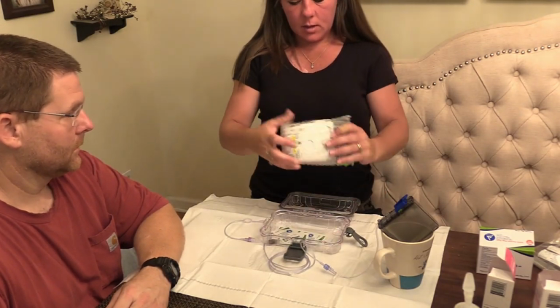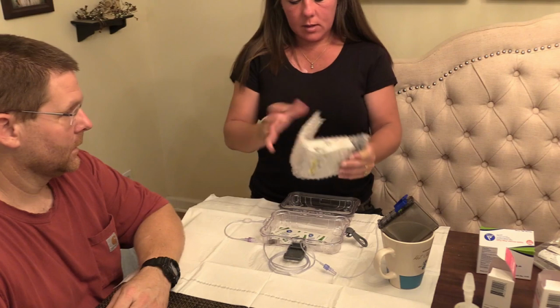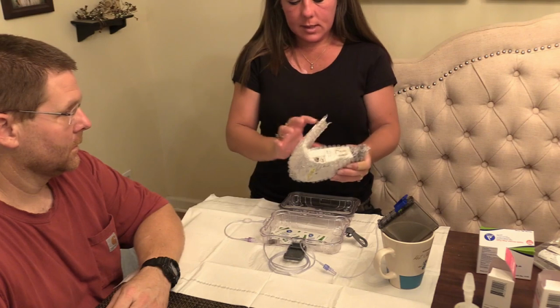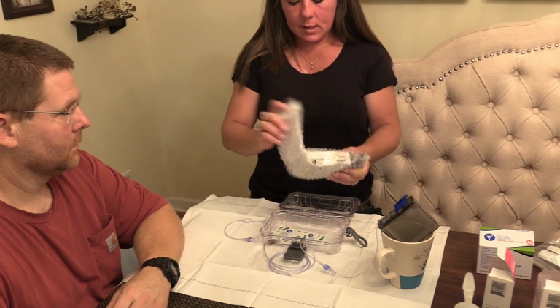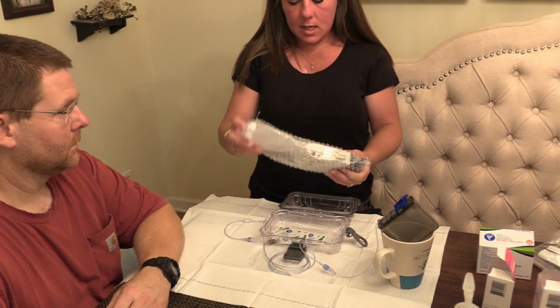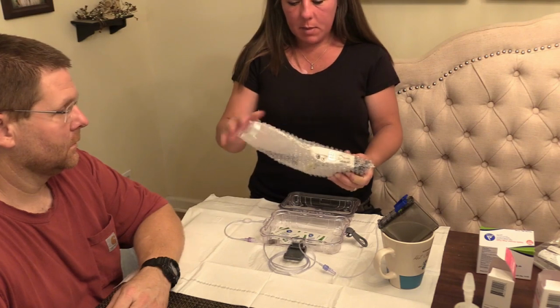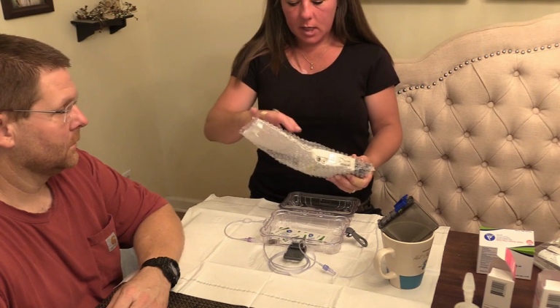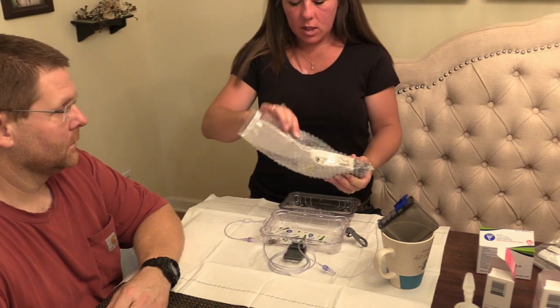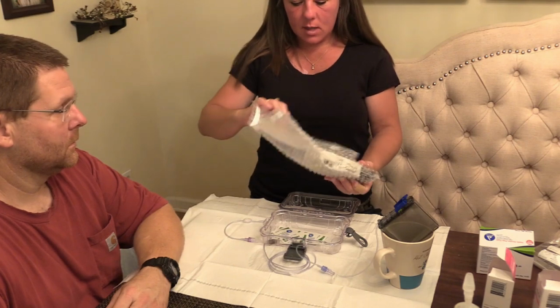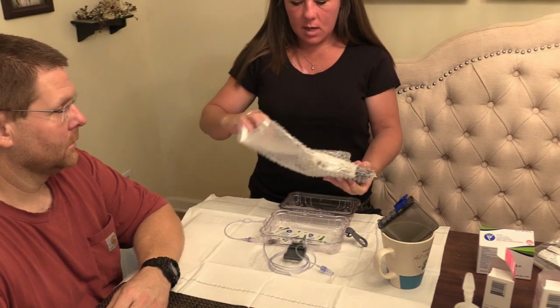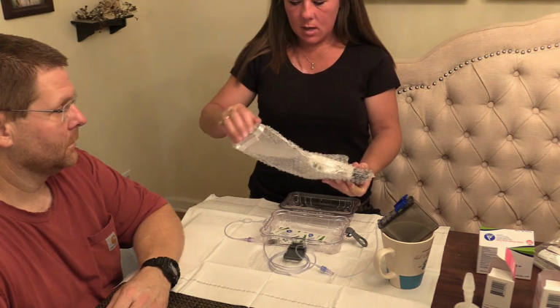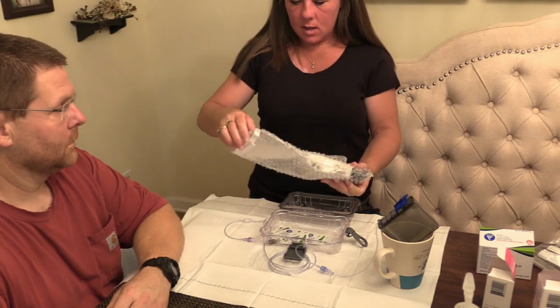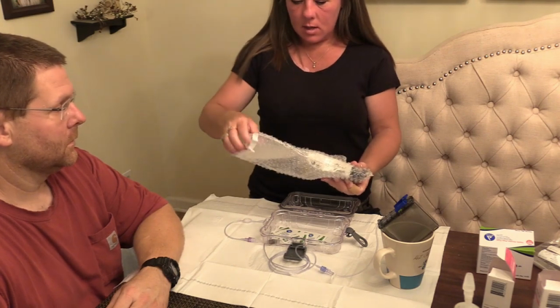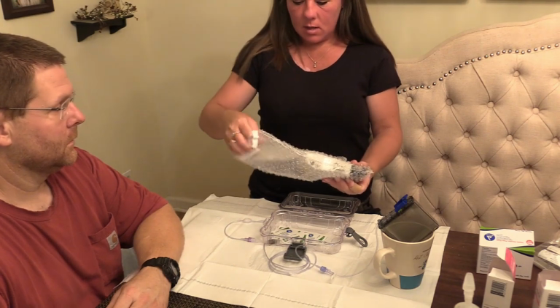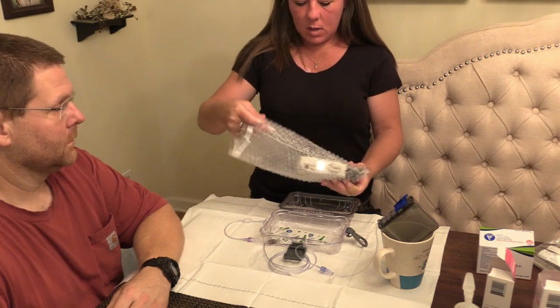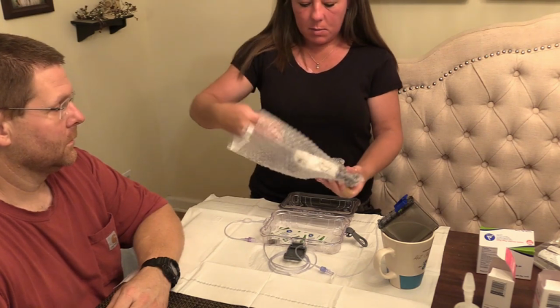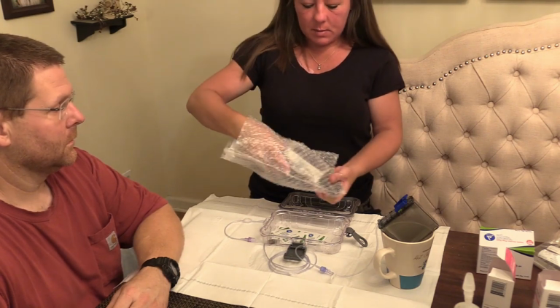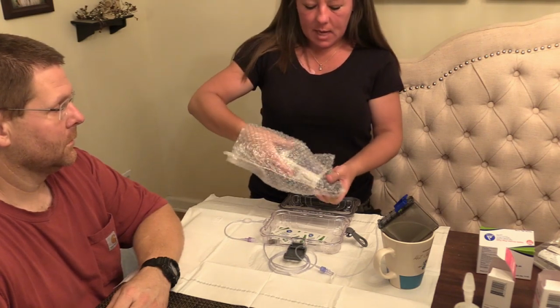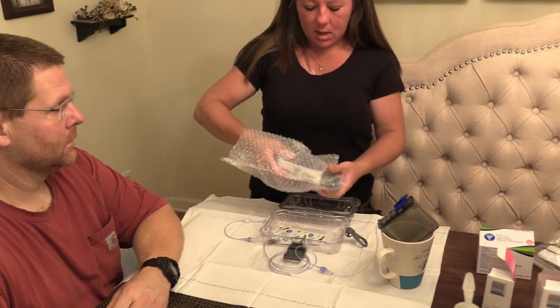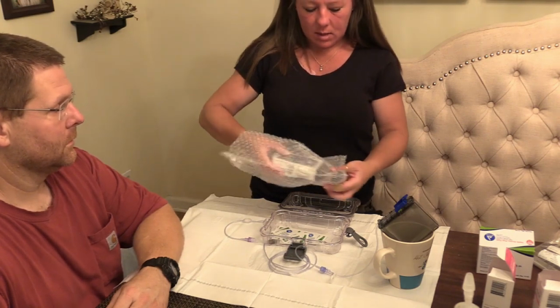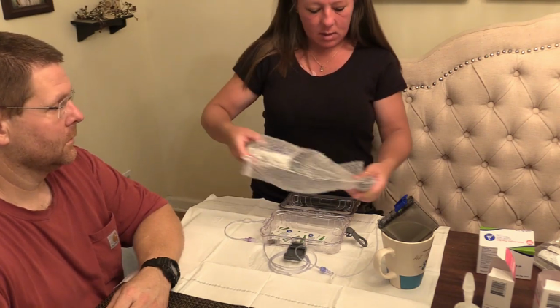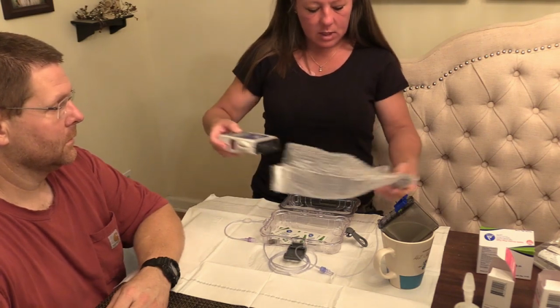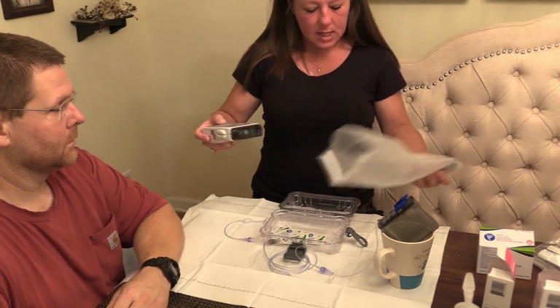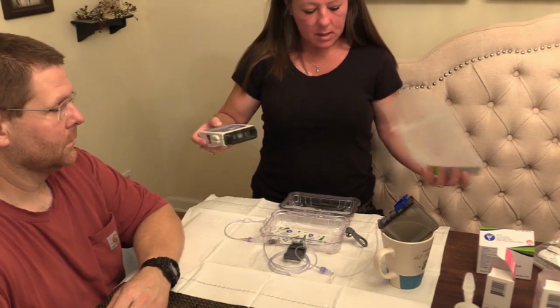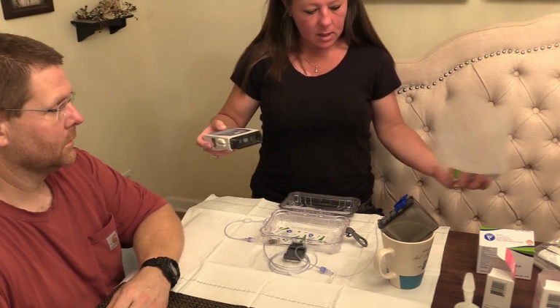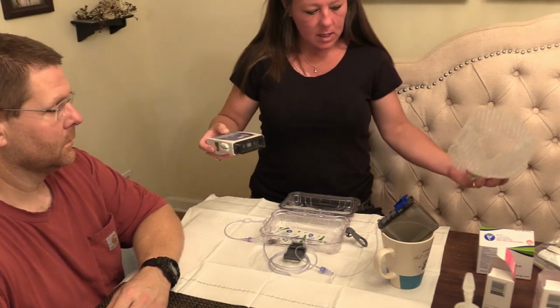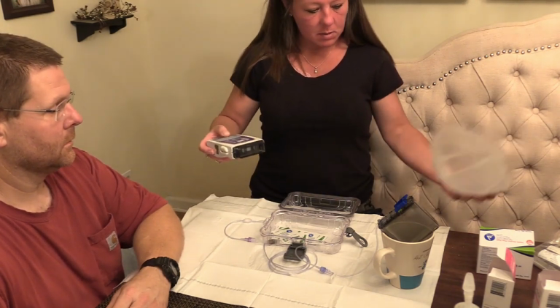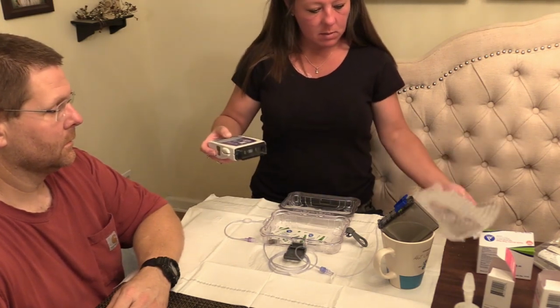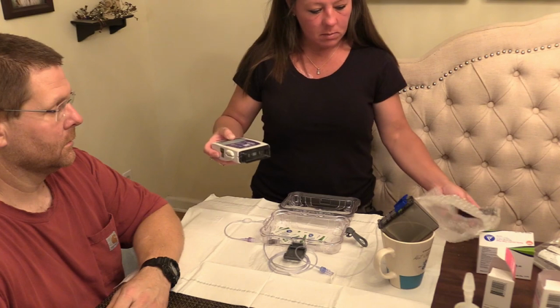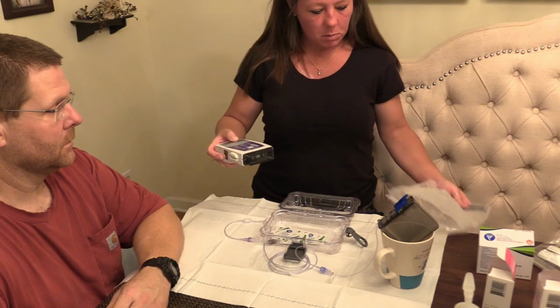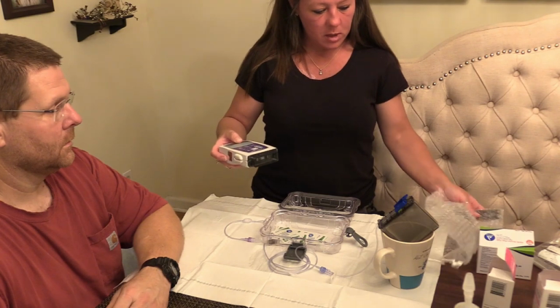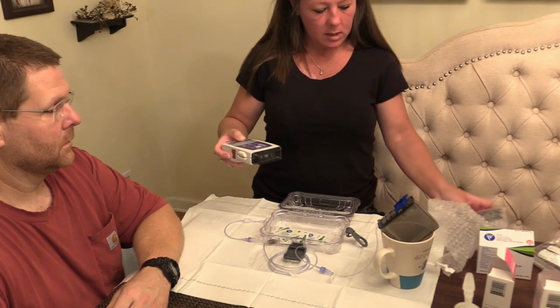This is the packaging that one of the pumps came in — we just keep it in there to keep it protected.